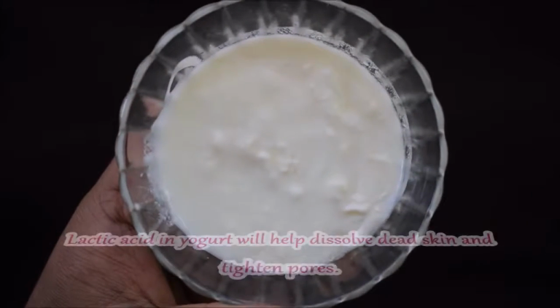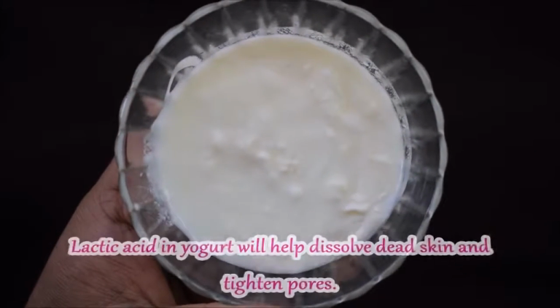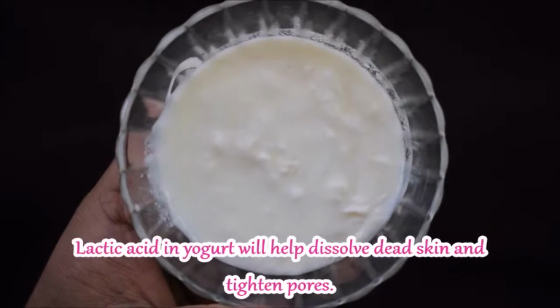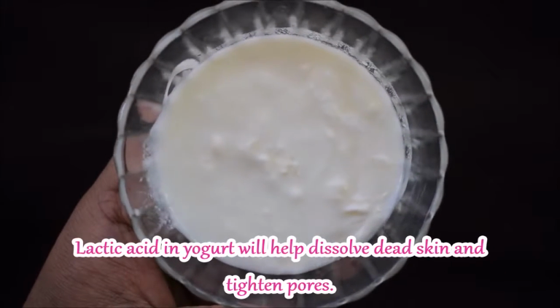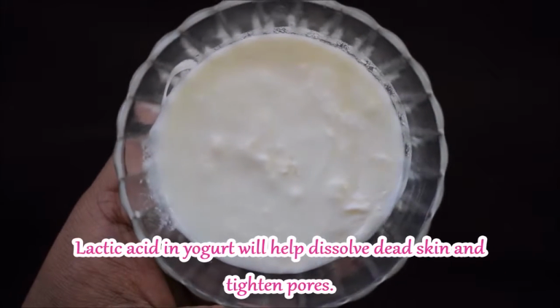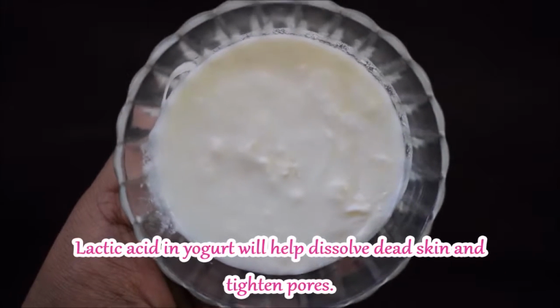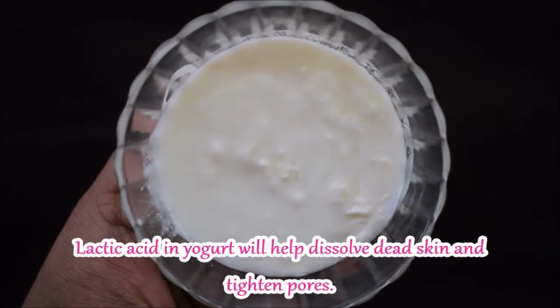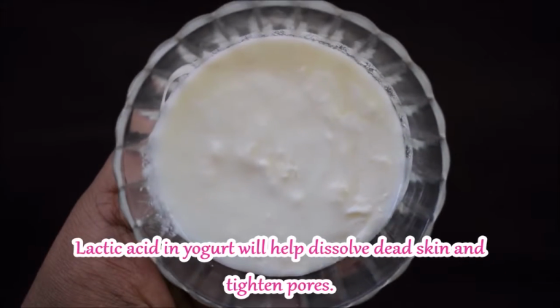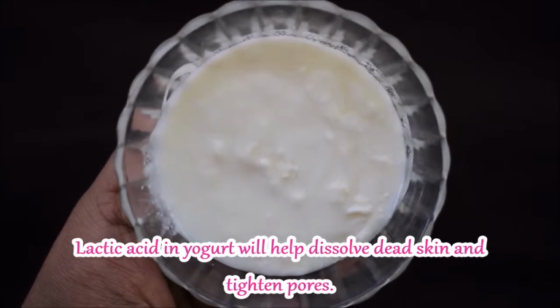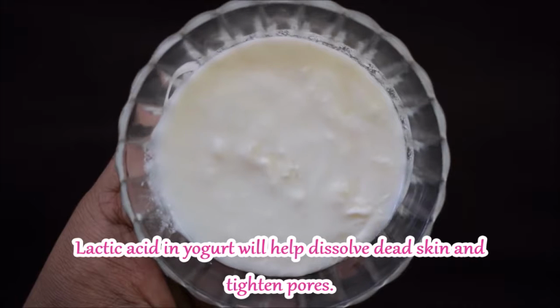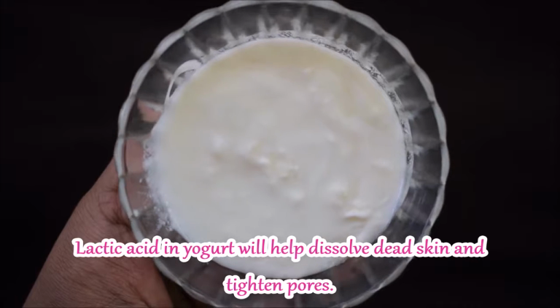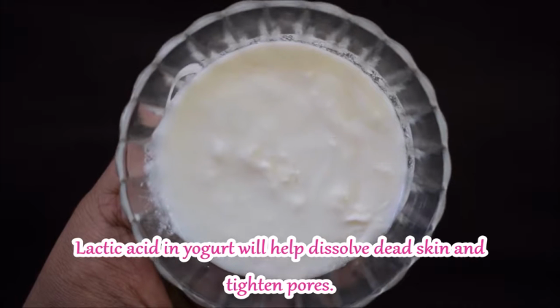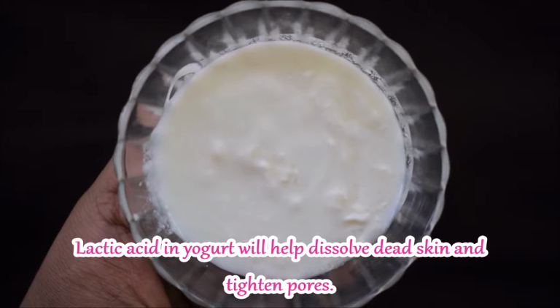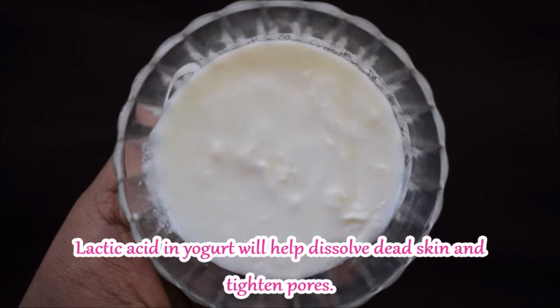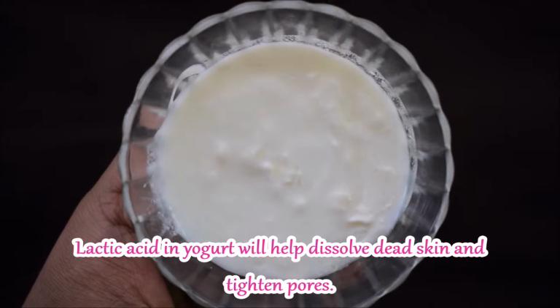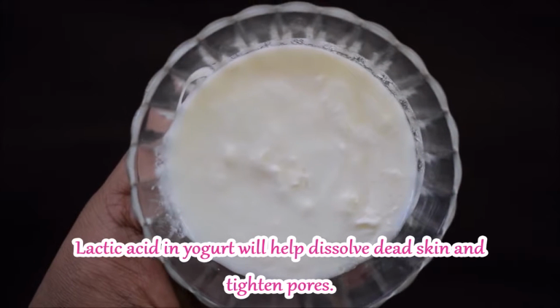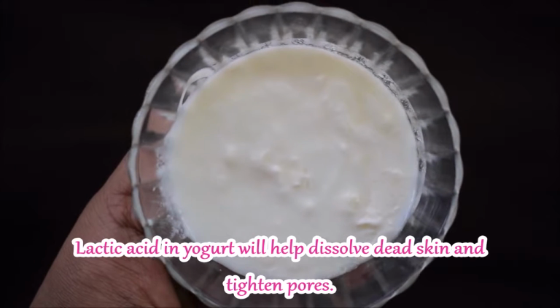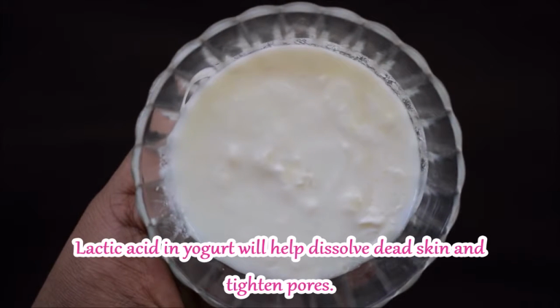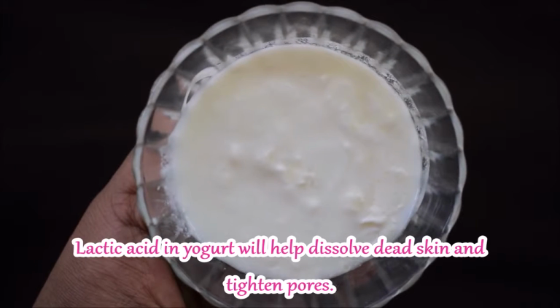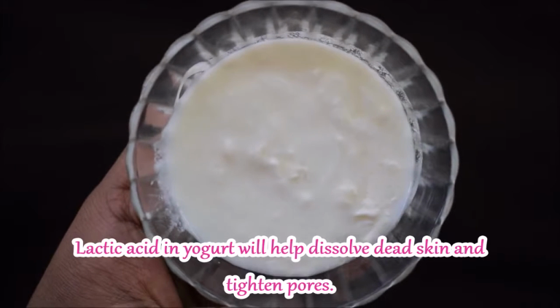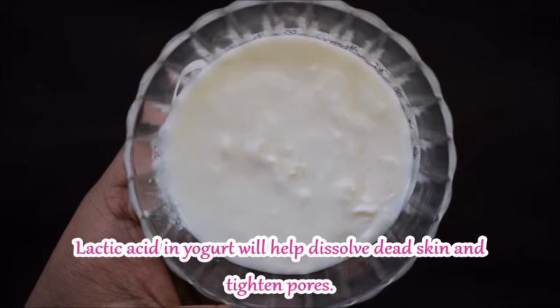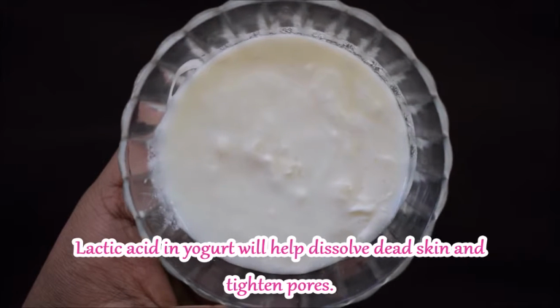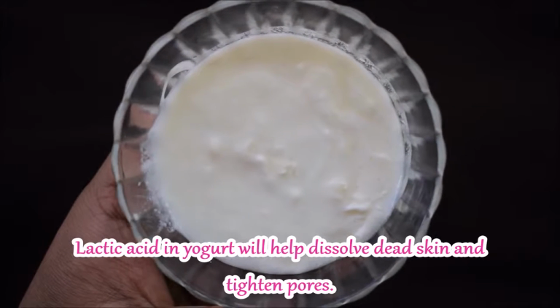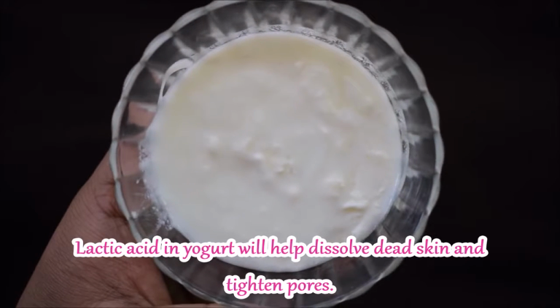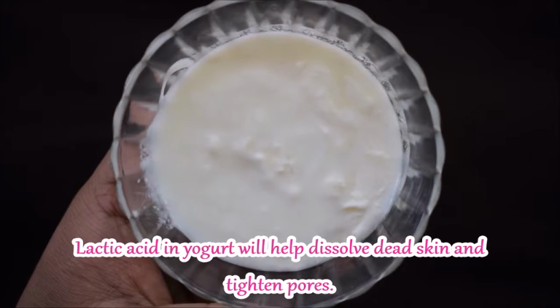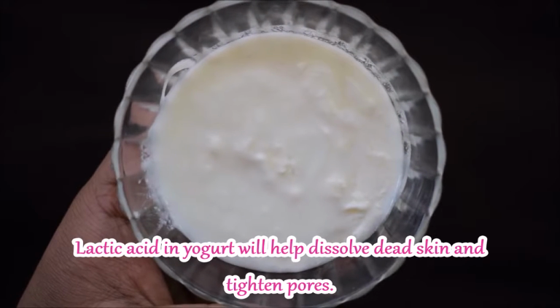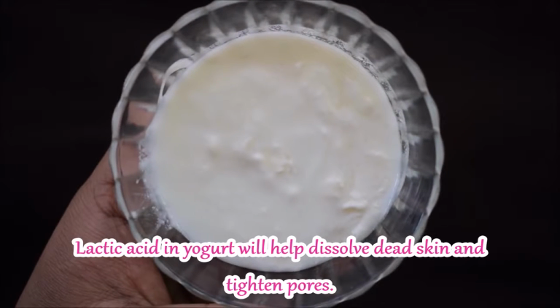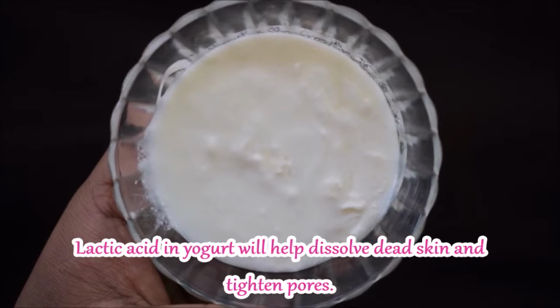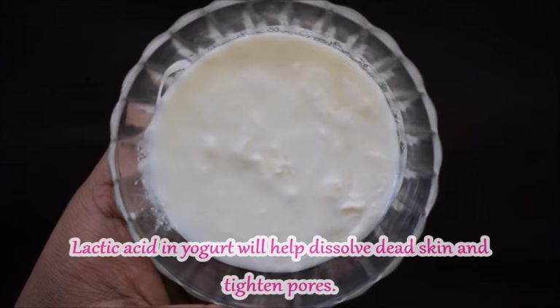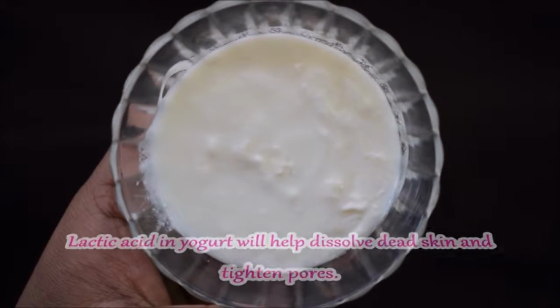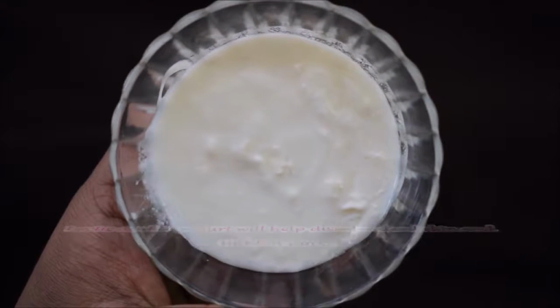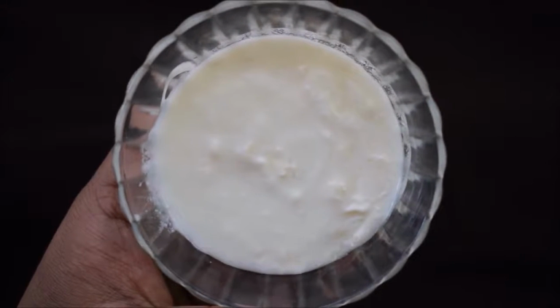In yogurt, there is lactic acid which removes dead skin cells and keeps your pores tight.